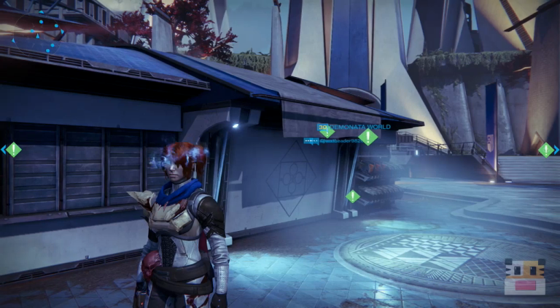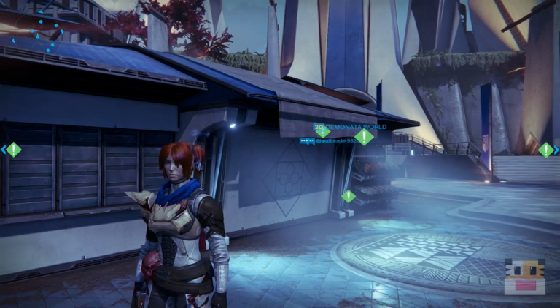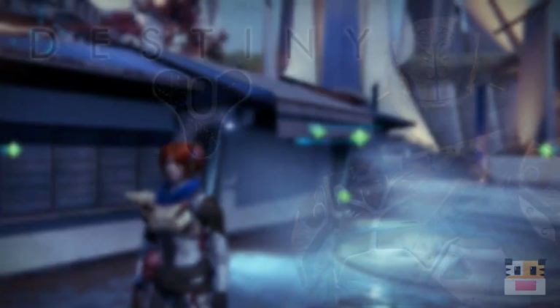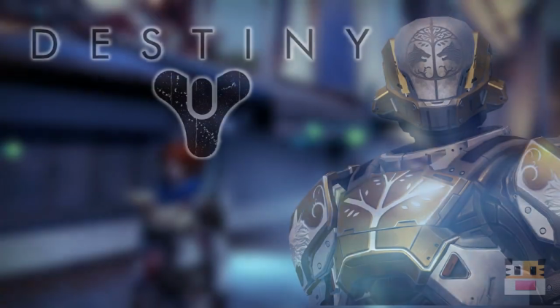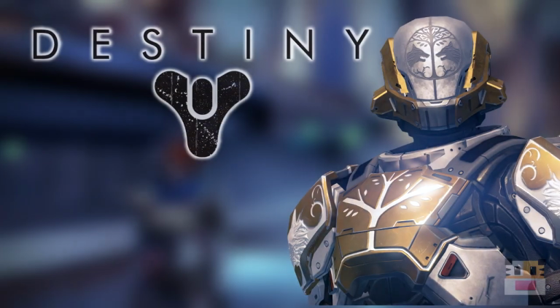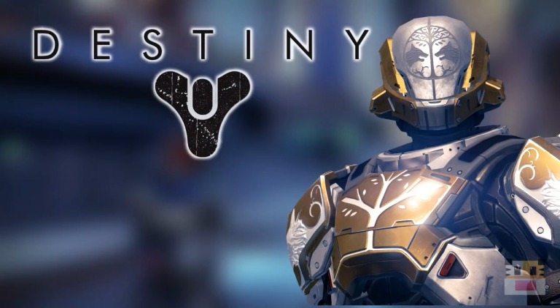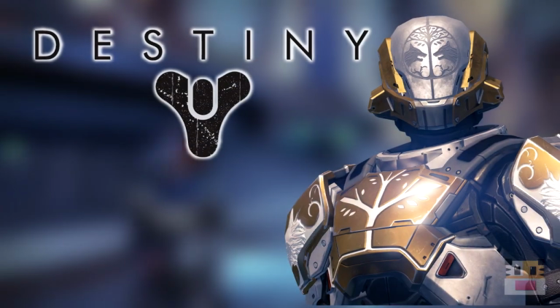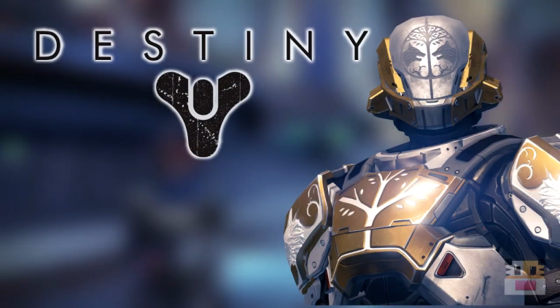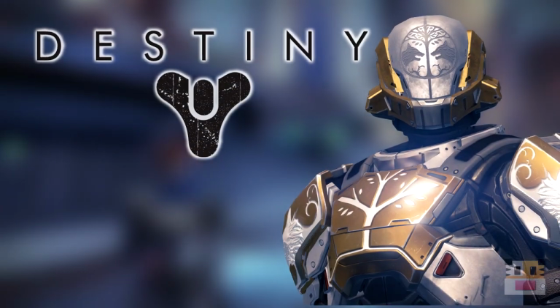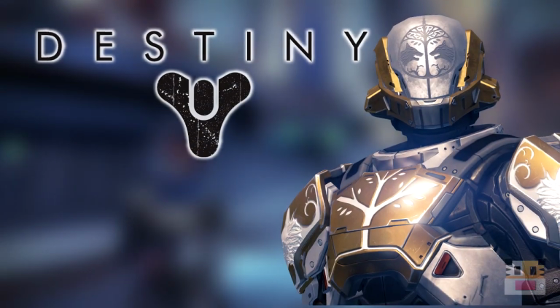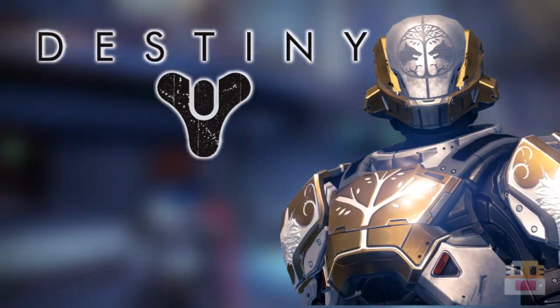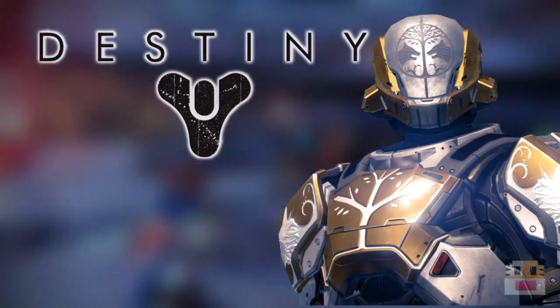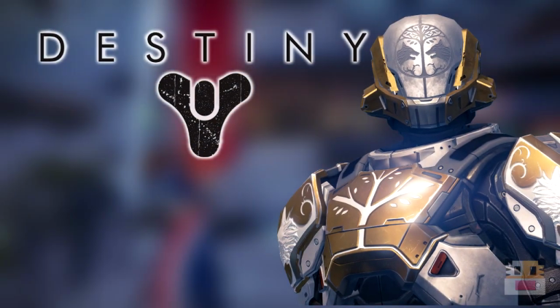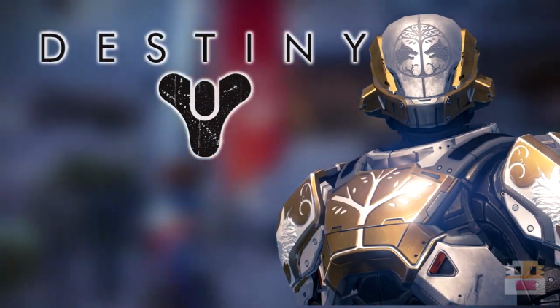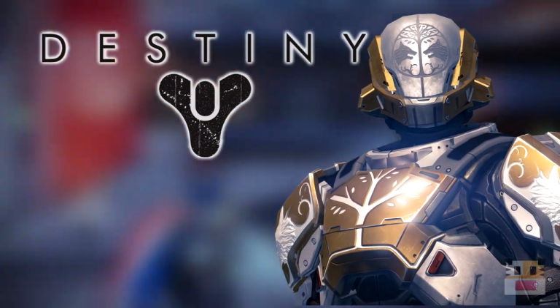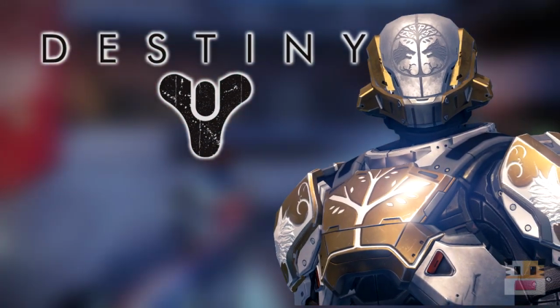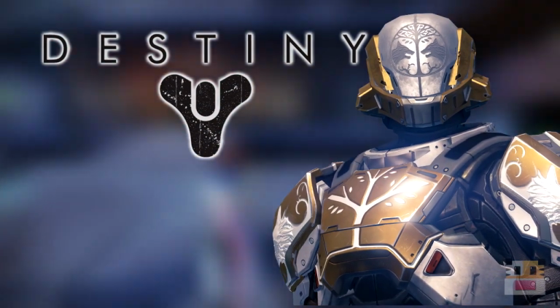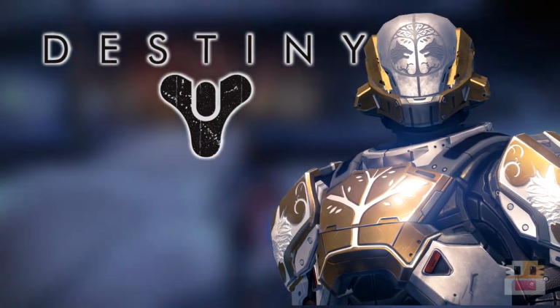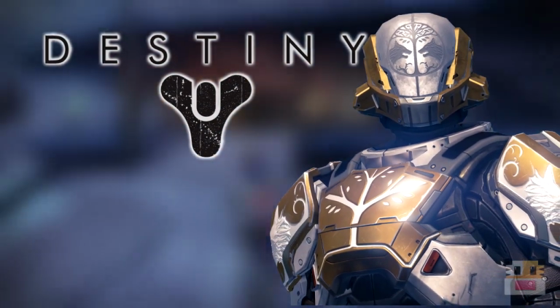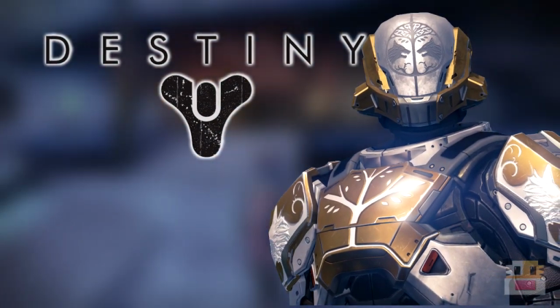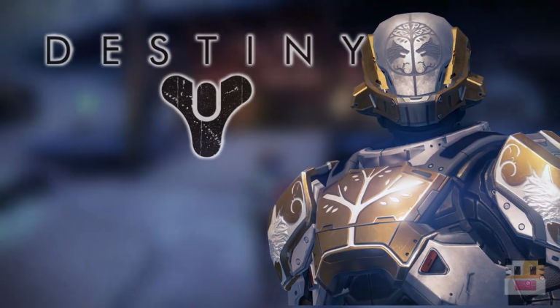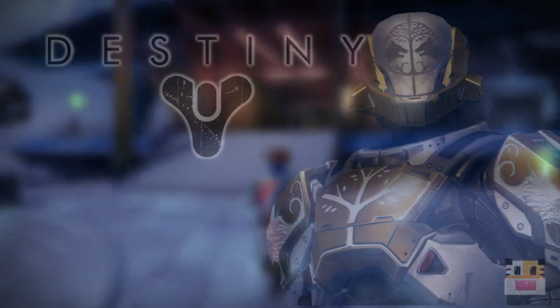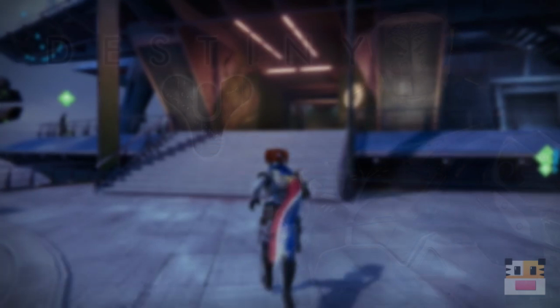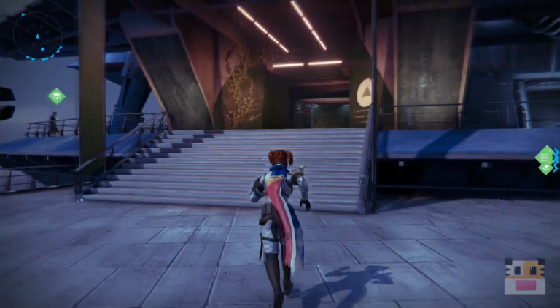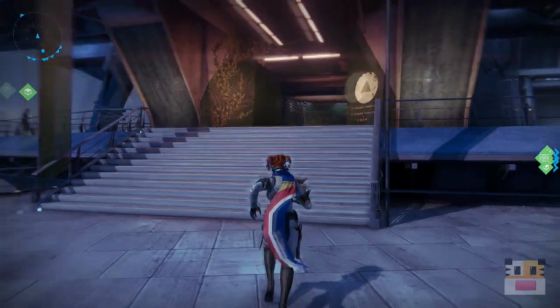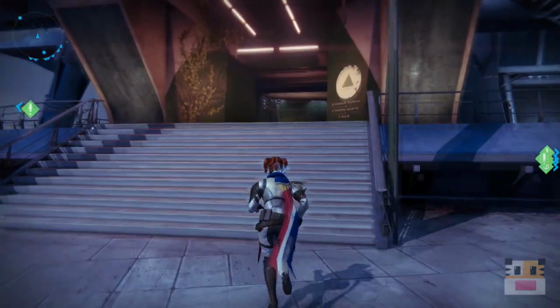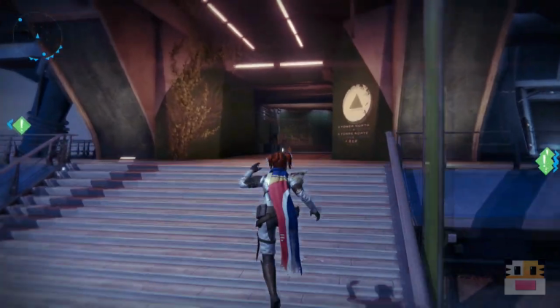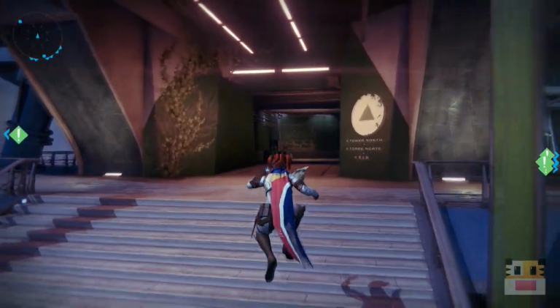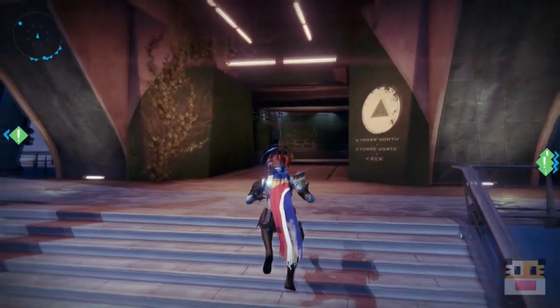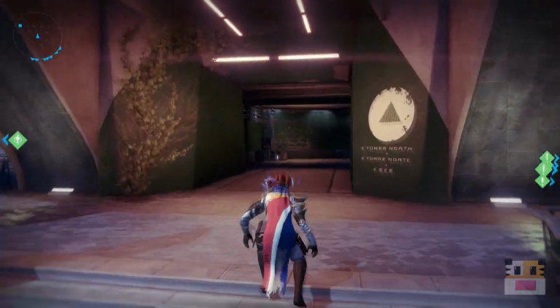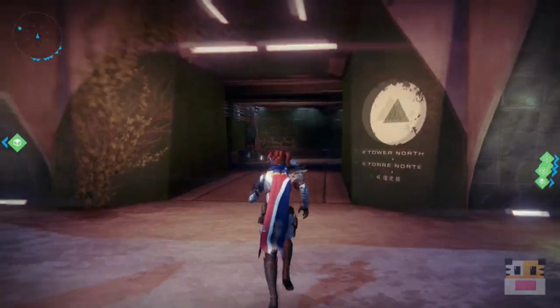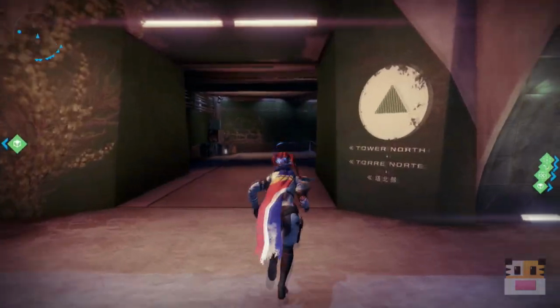What's up guys, my name's Diachronic, your host here on this Destiny video. Today's video we're gonna be showing you where Xur is on location for May 15th.